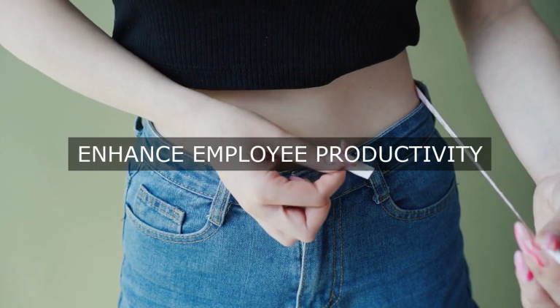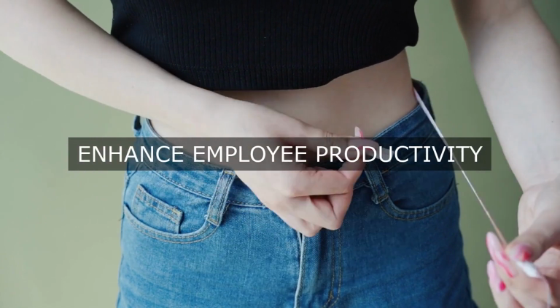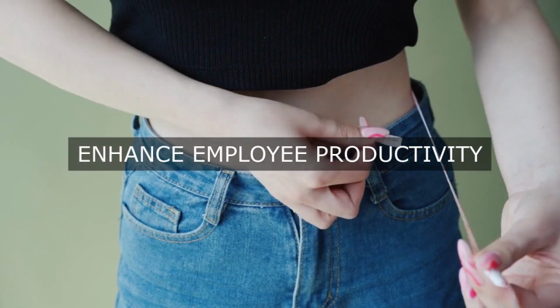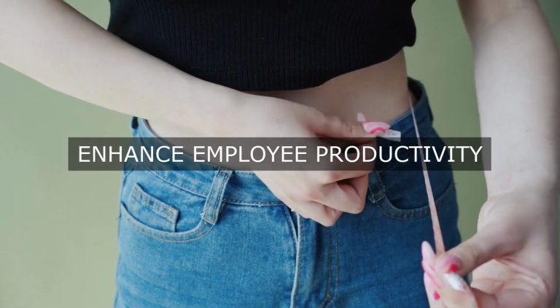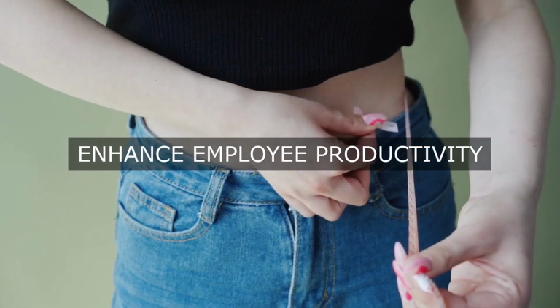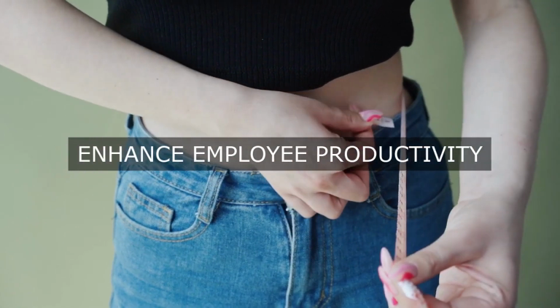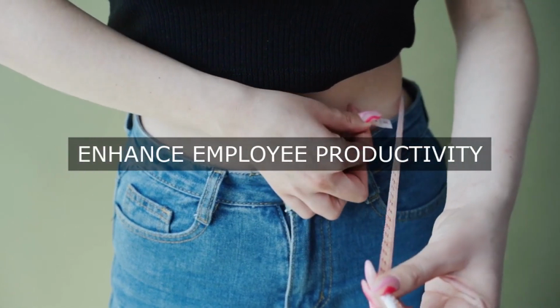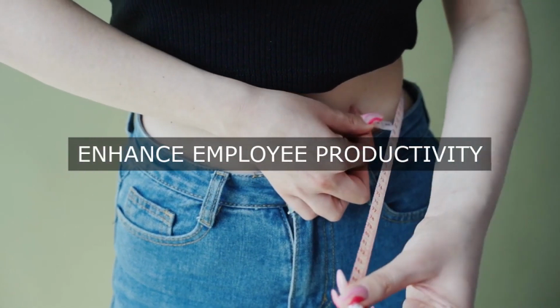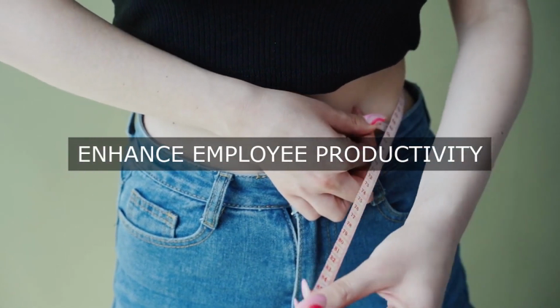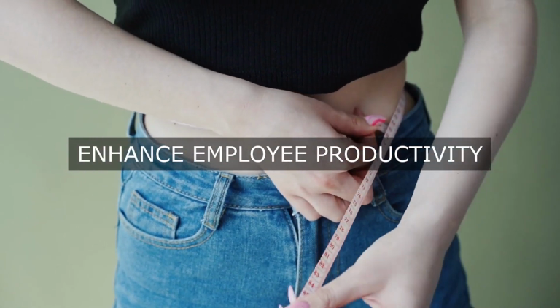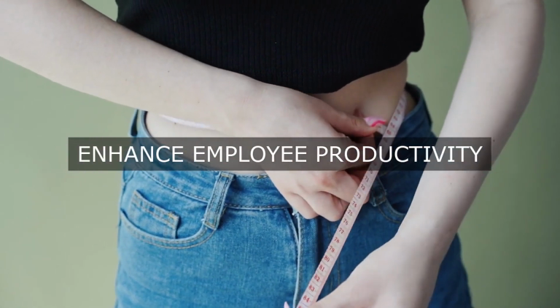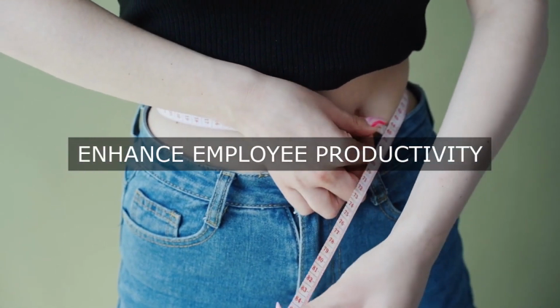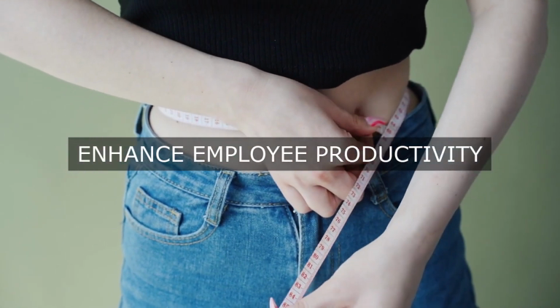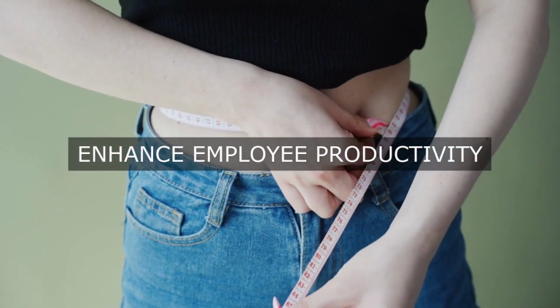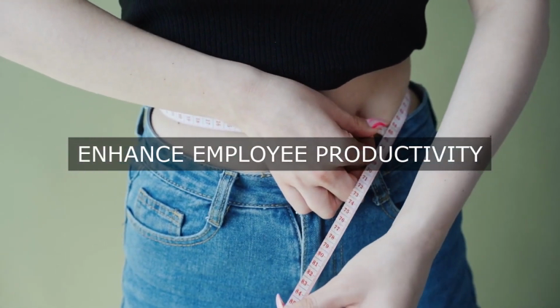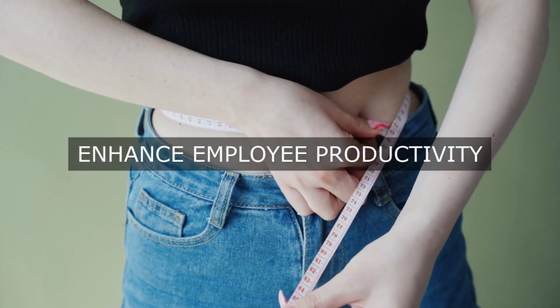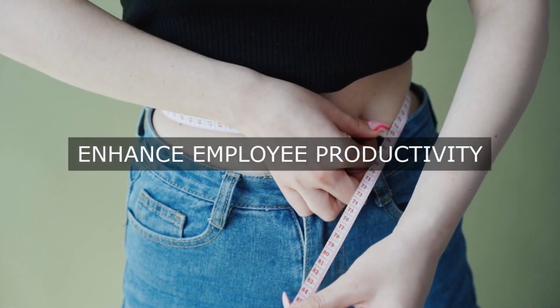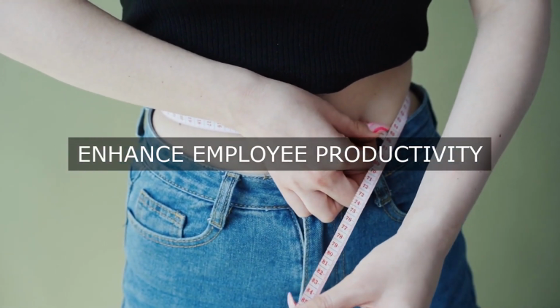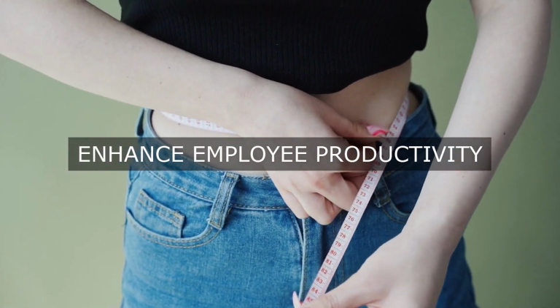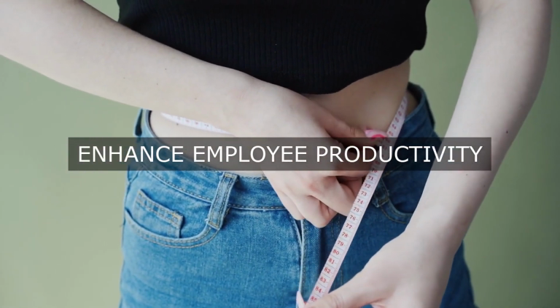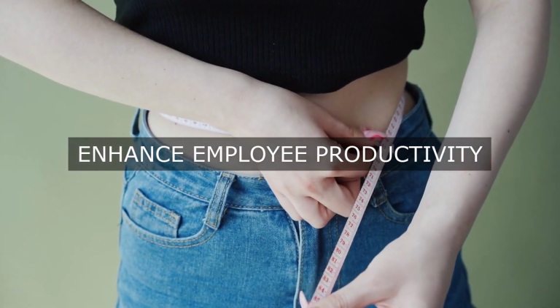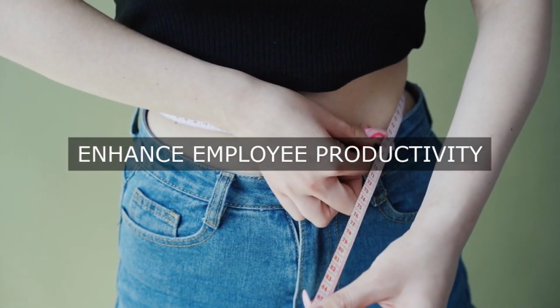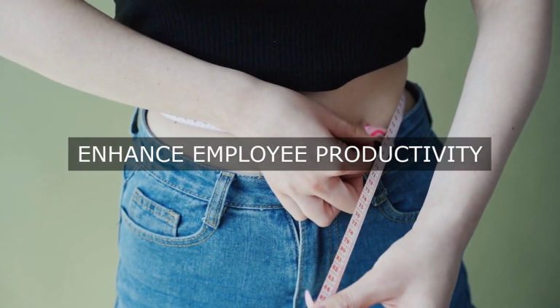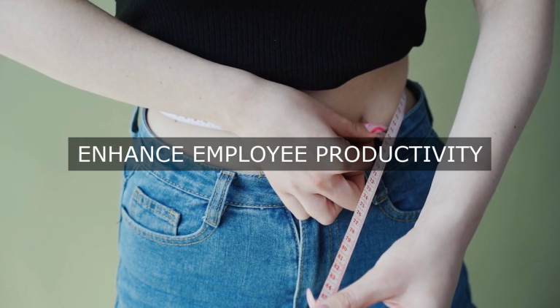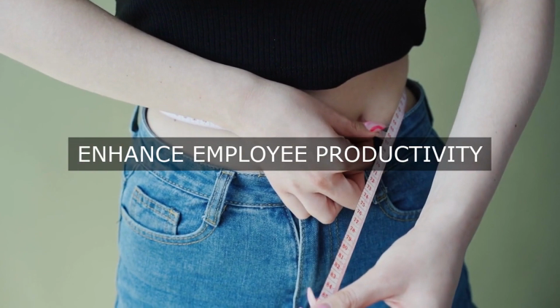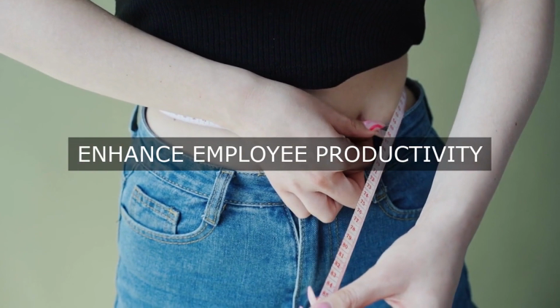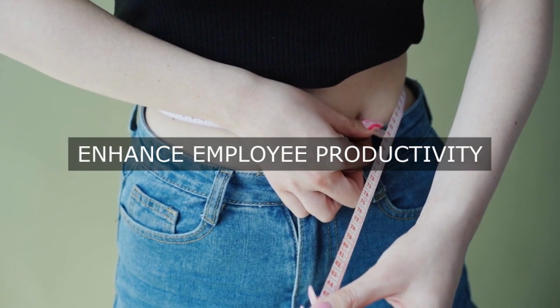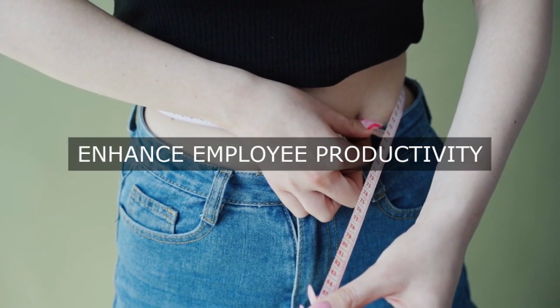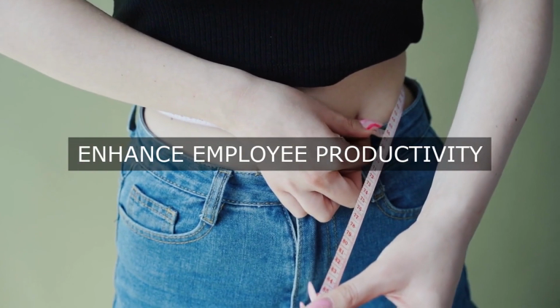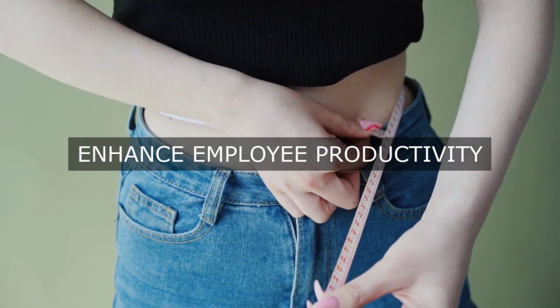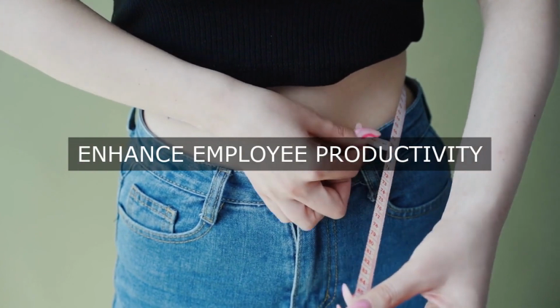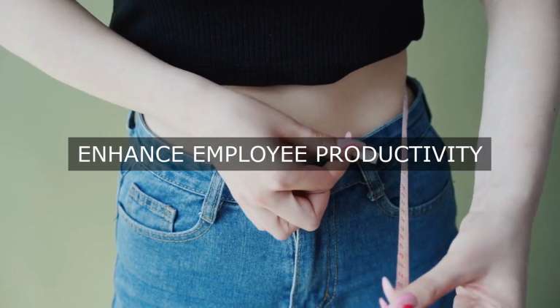For cost: labor productivity, material yield, and overhead expense as a percentage of revenue.